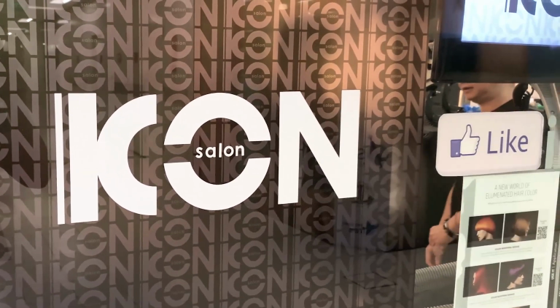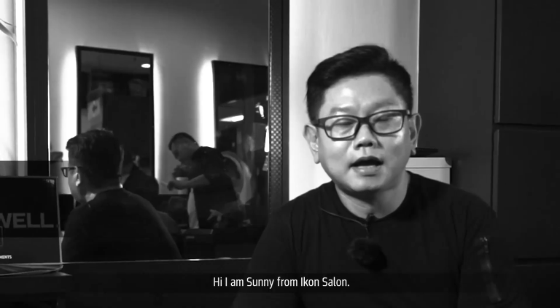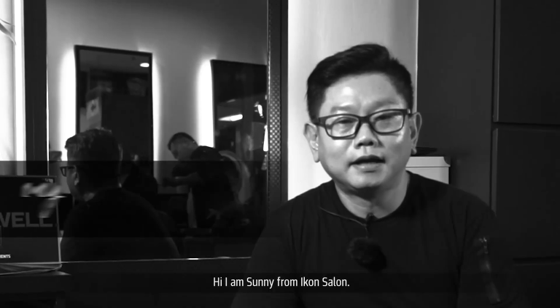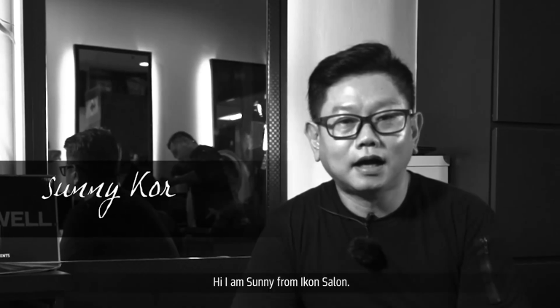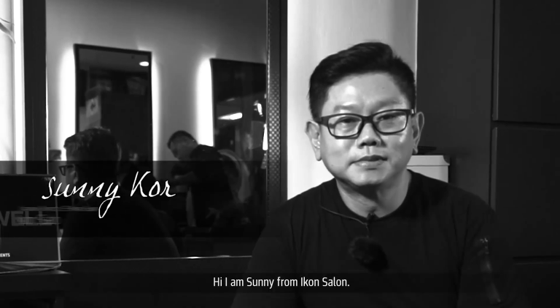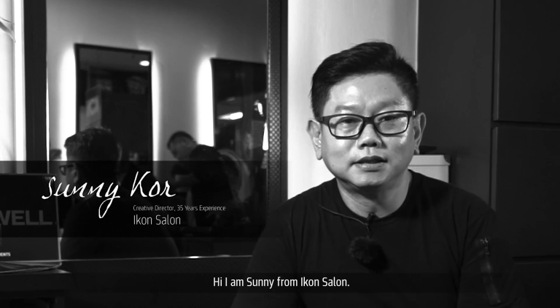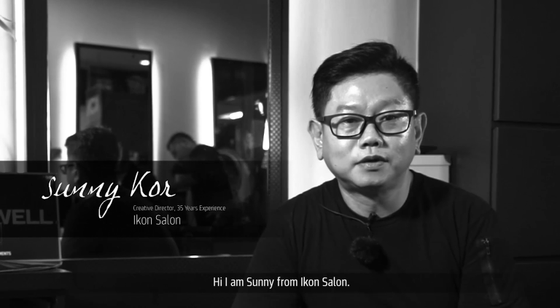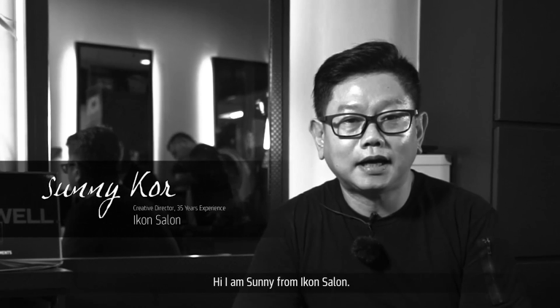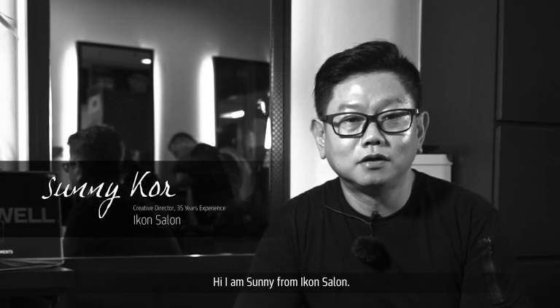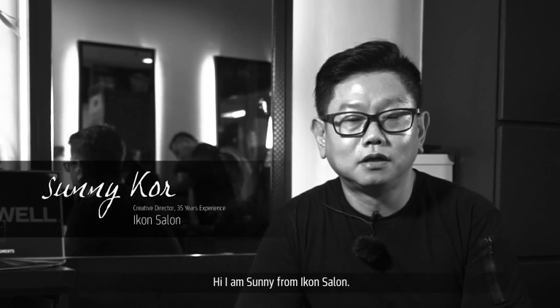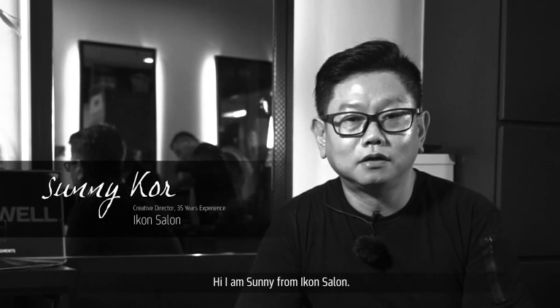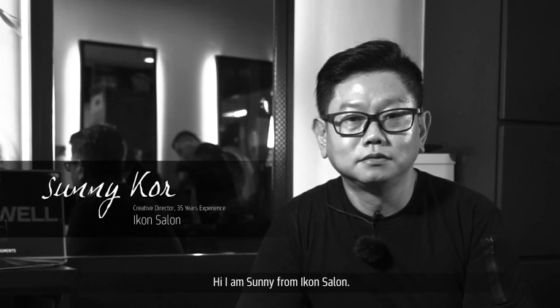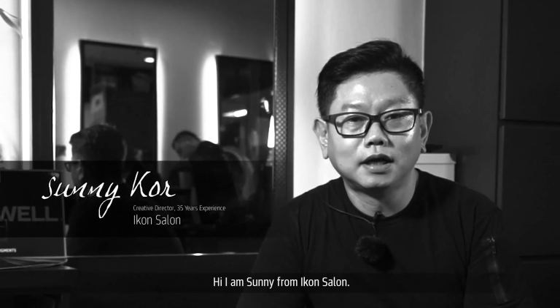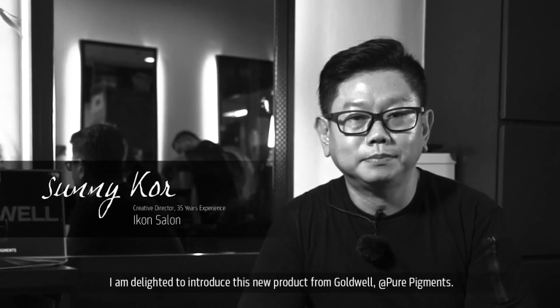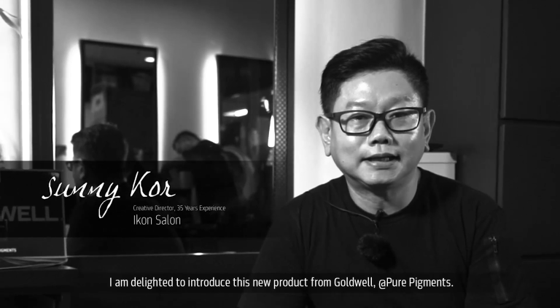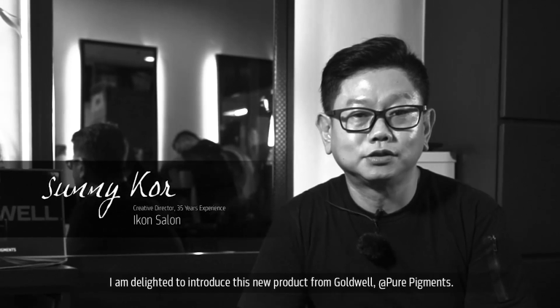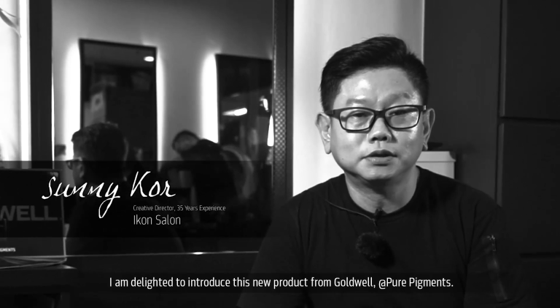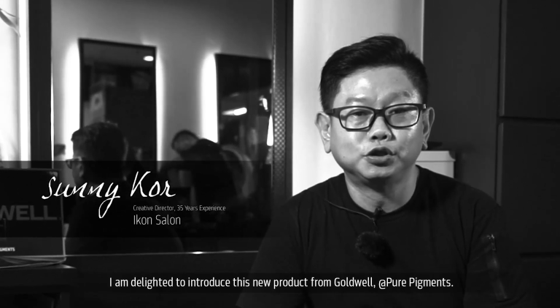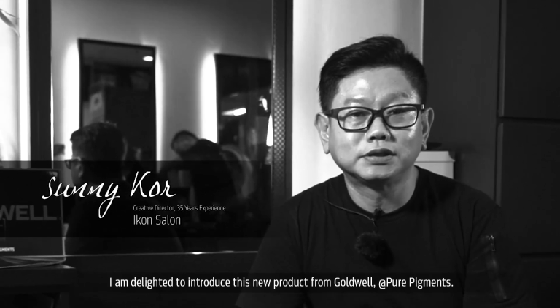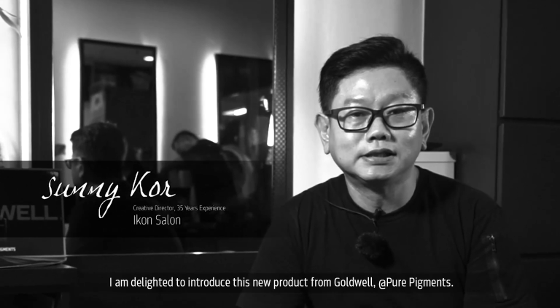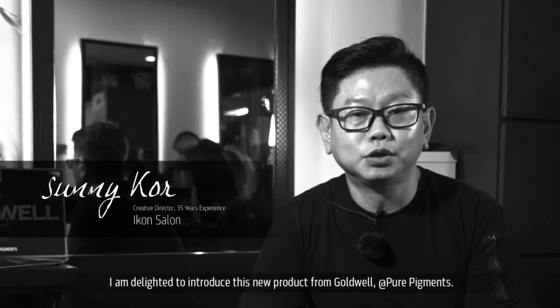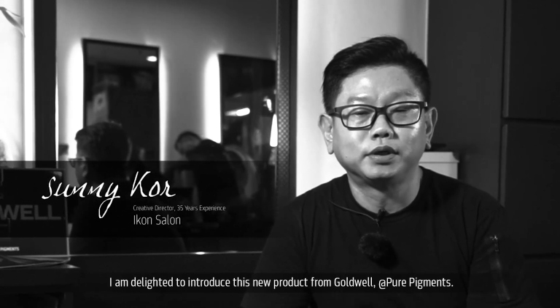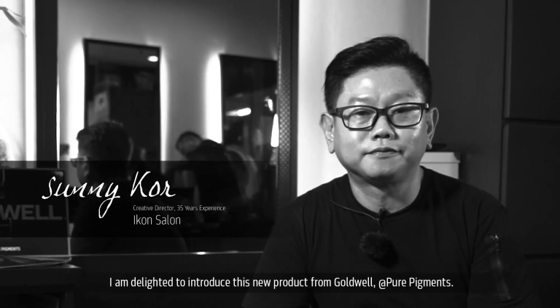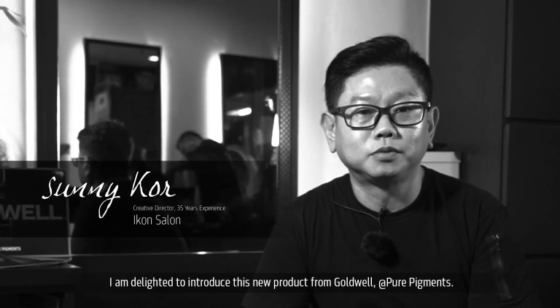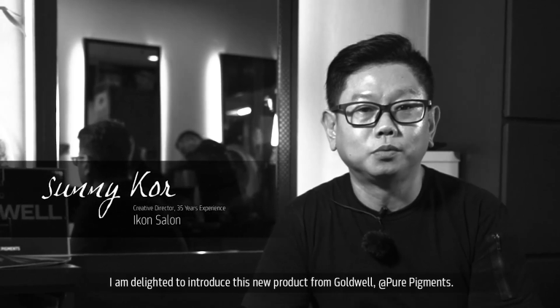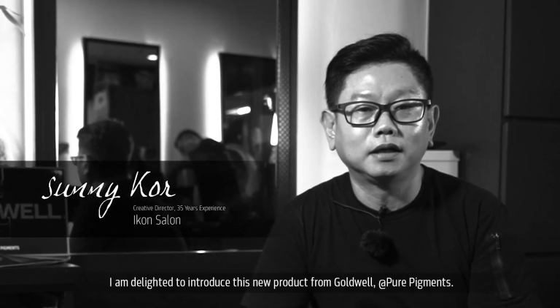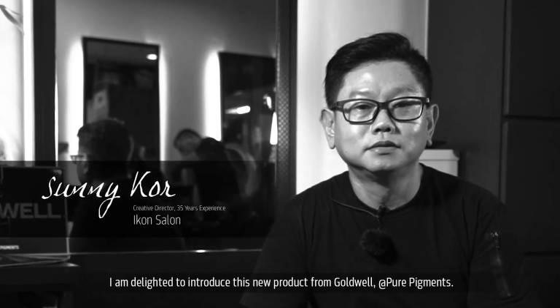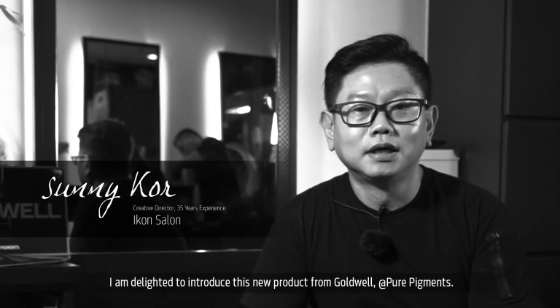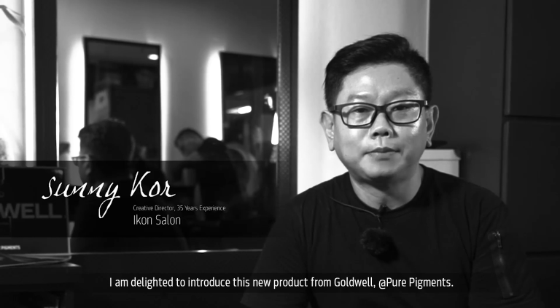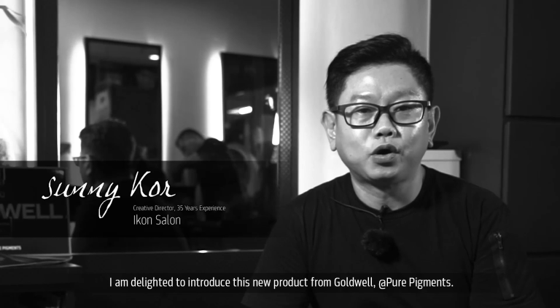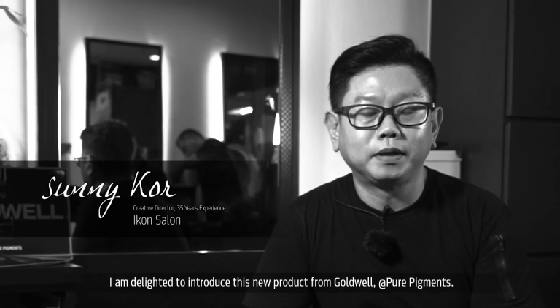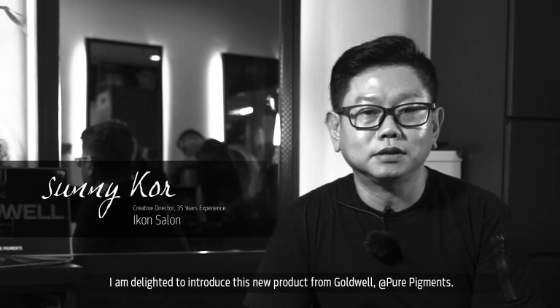Hi, I'm Sunny from Icon Salon. I'm delighted to introduce this new product from Go Well, Pure Pigment.